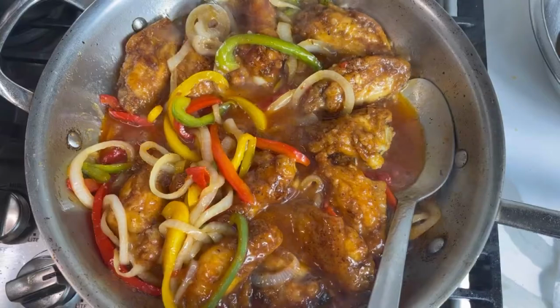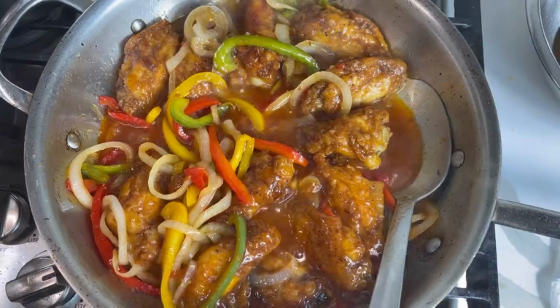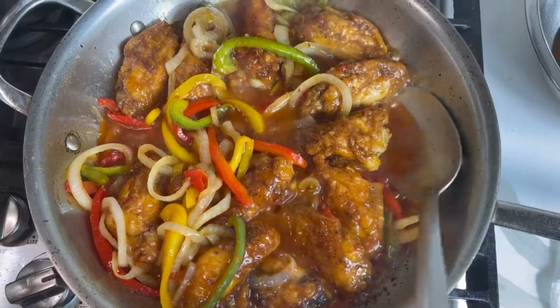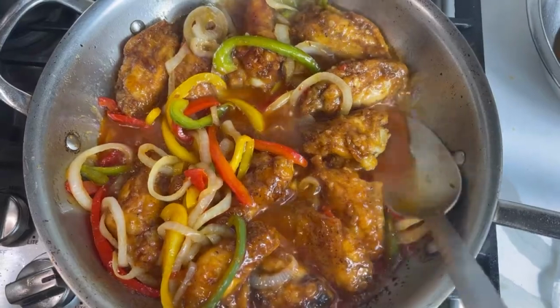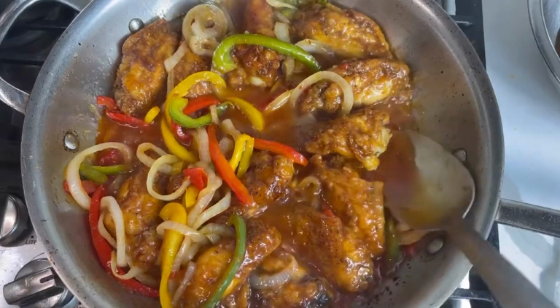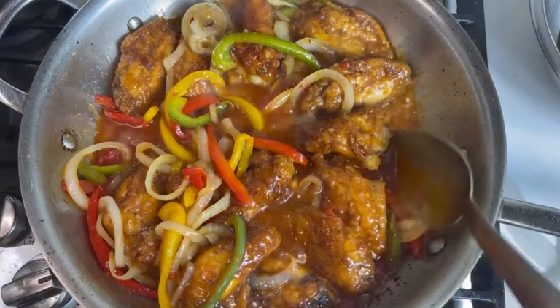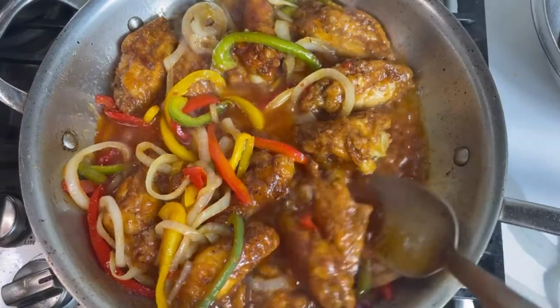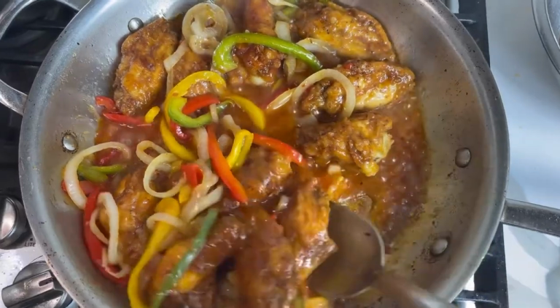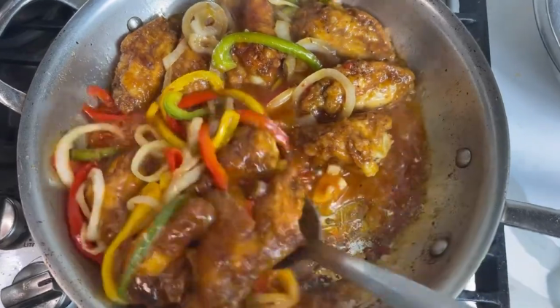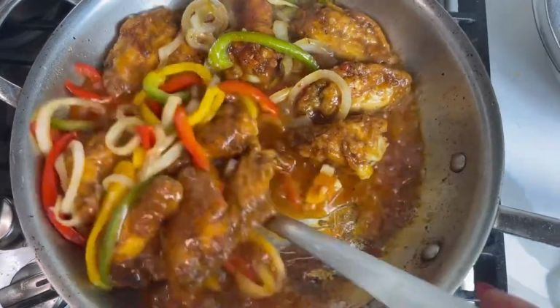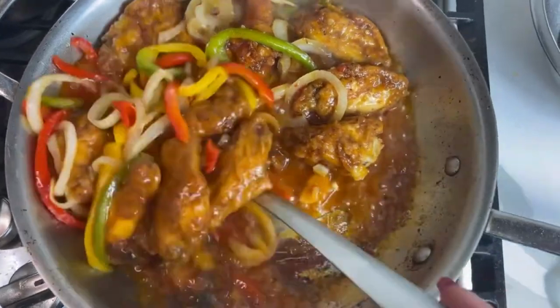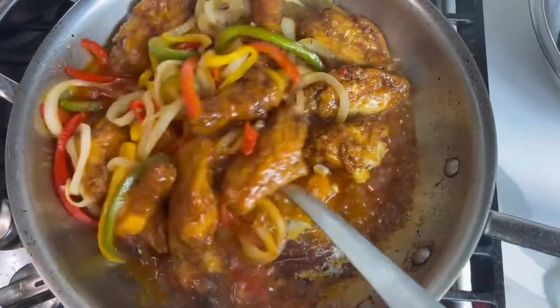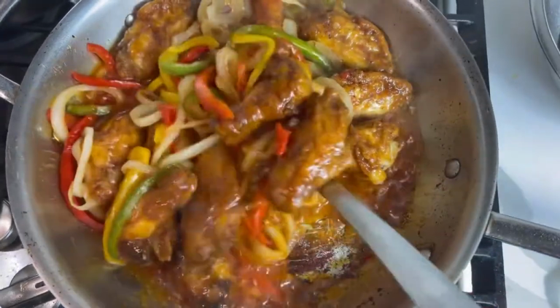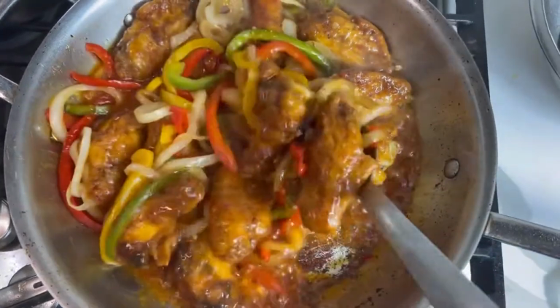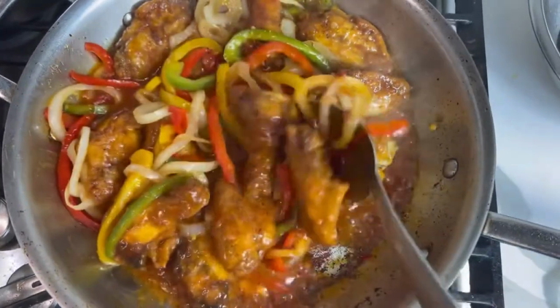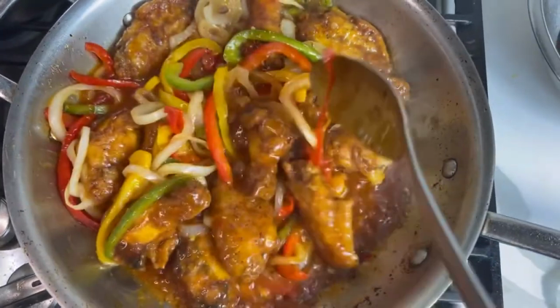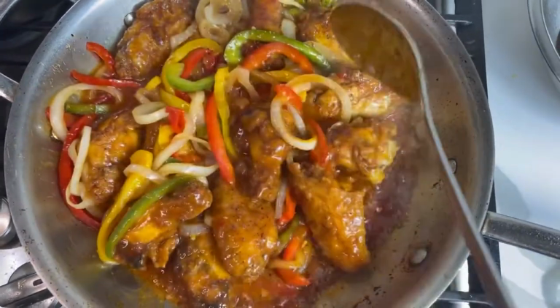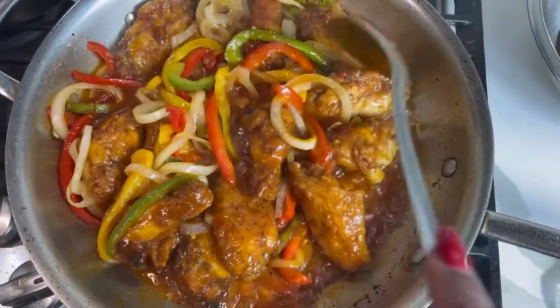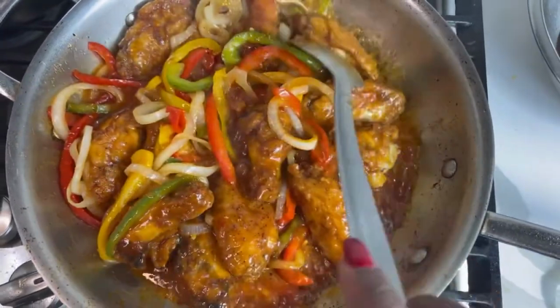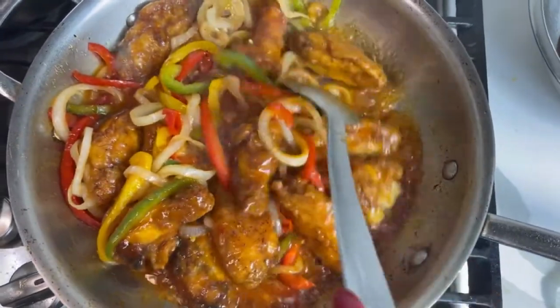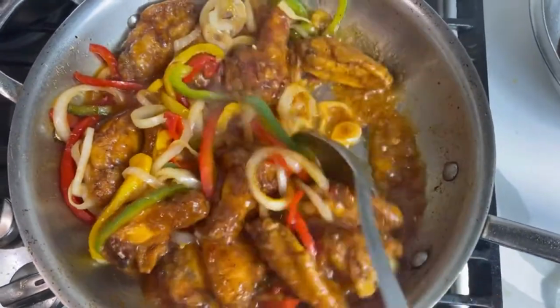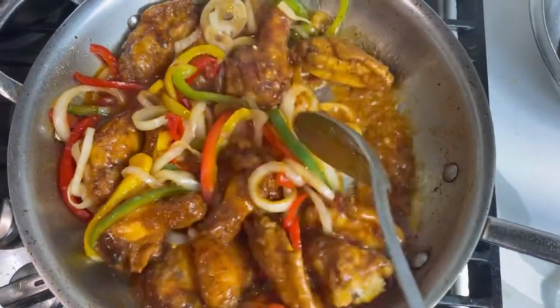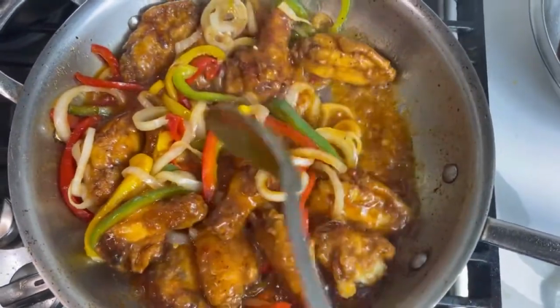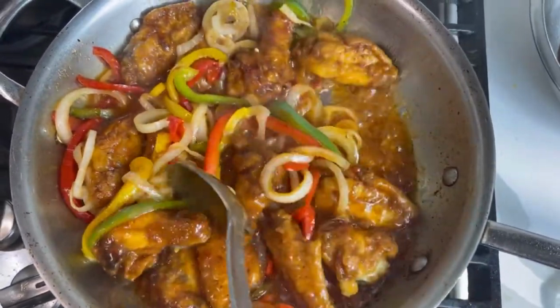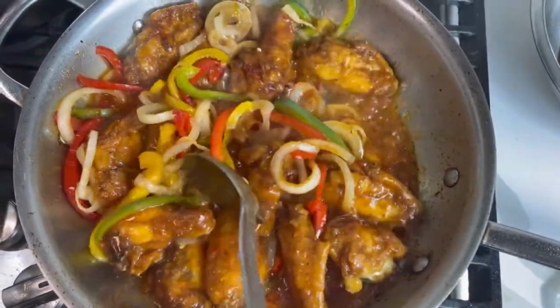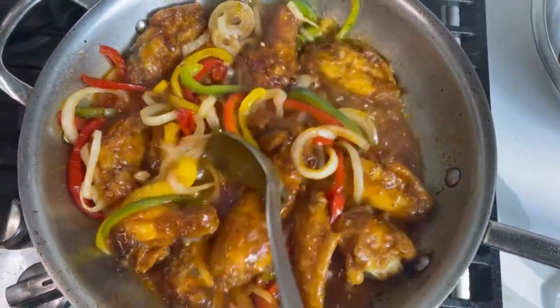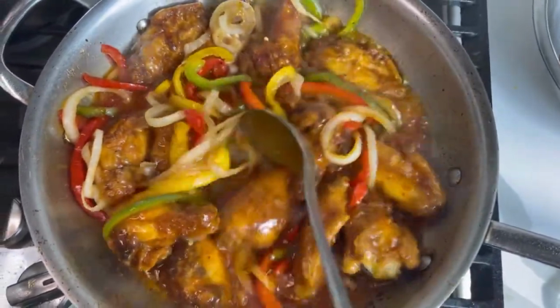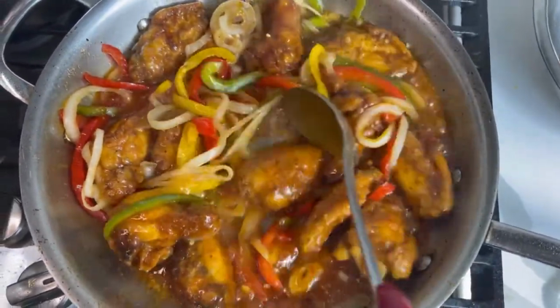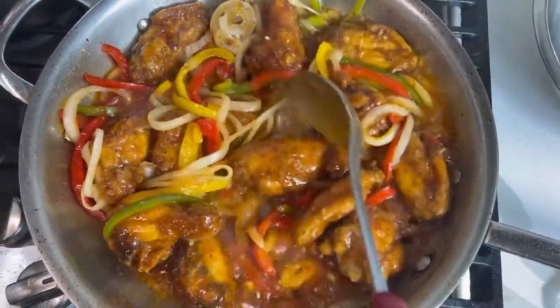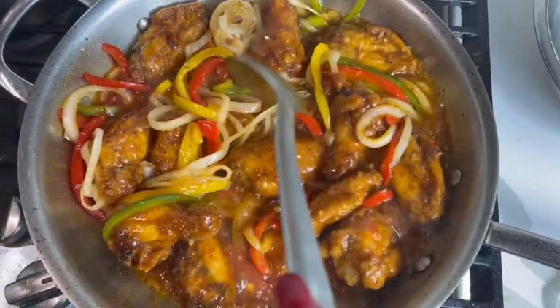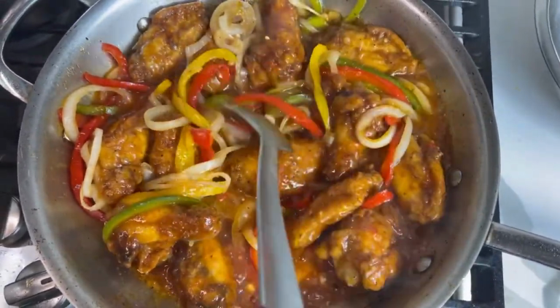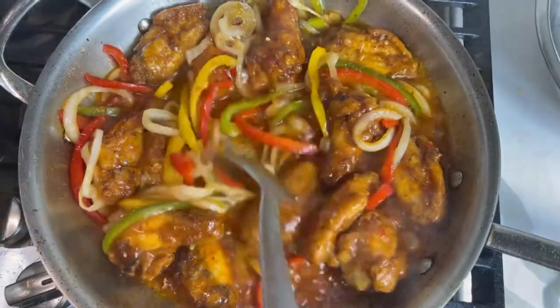Listen to that sizzle. We're making some Ciroc chicken wings today. Stay tuned.